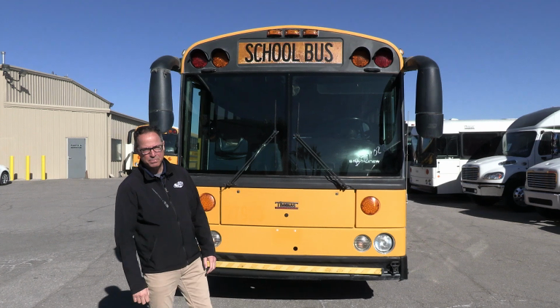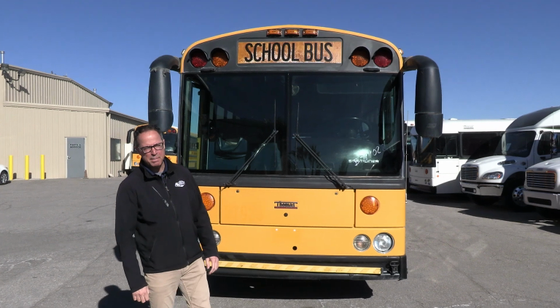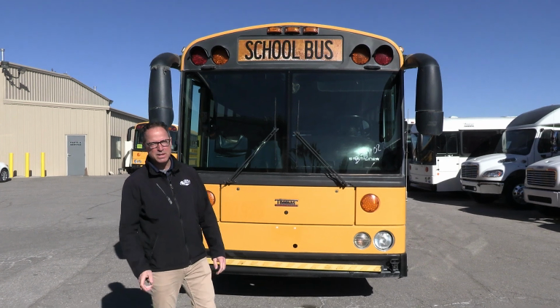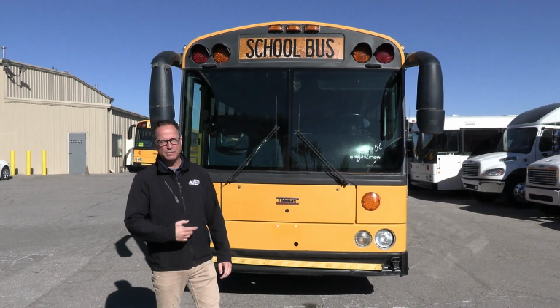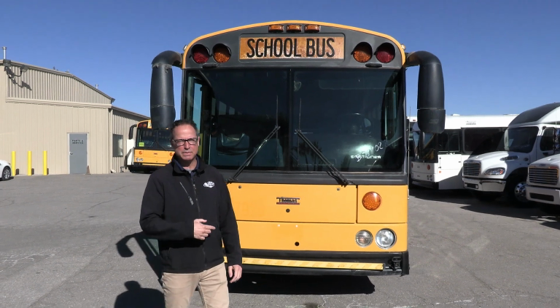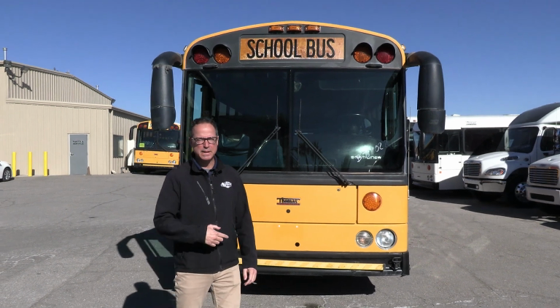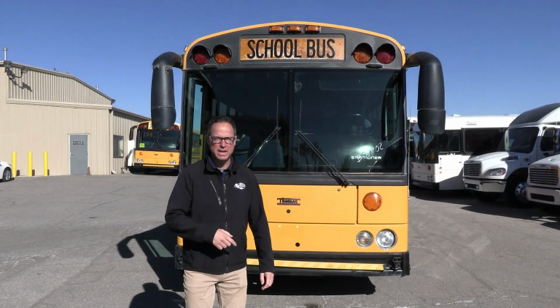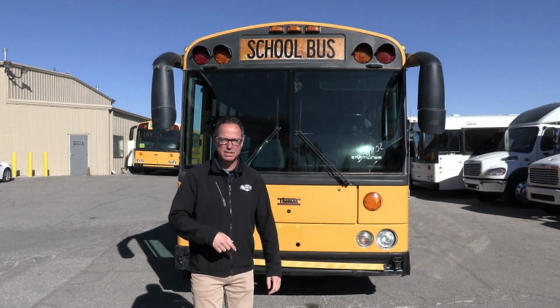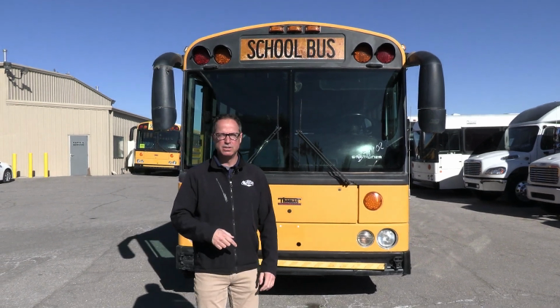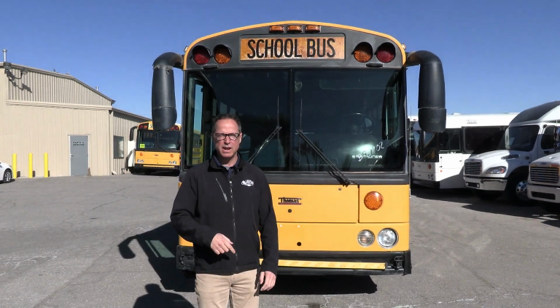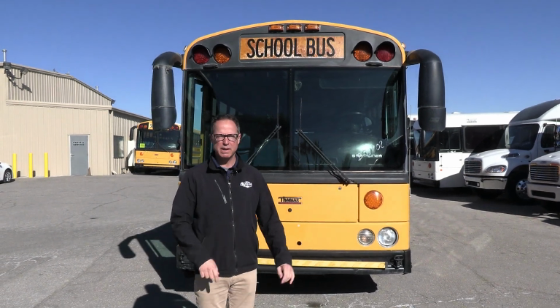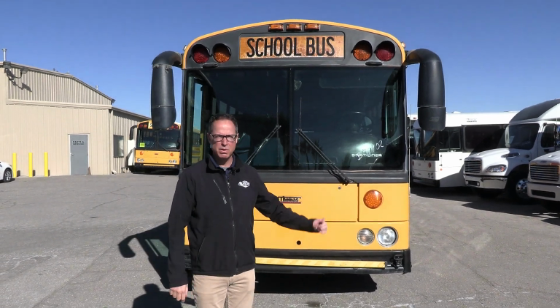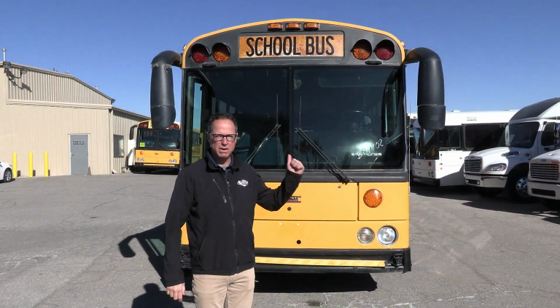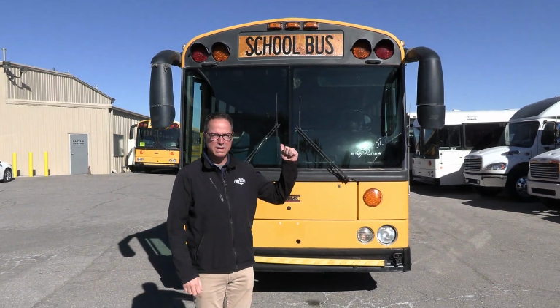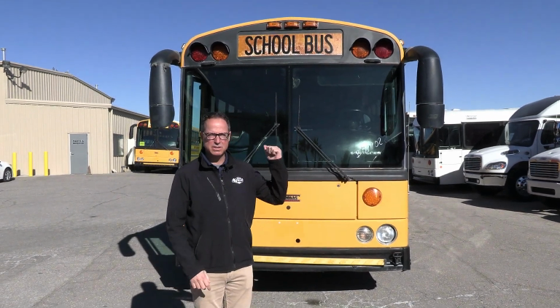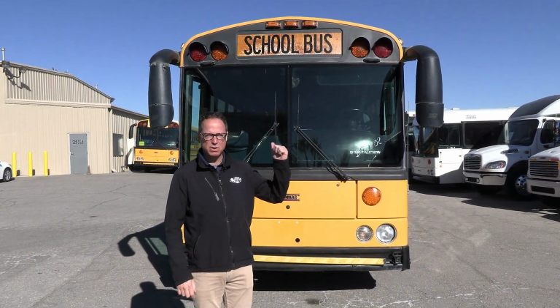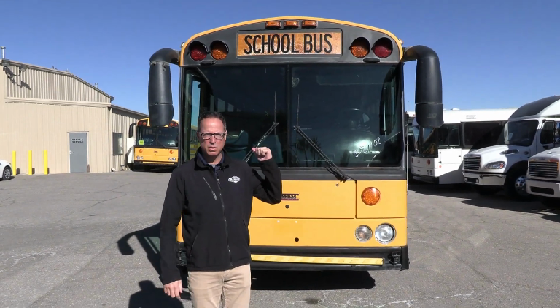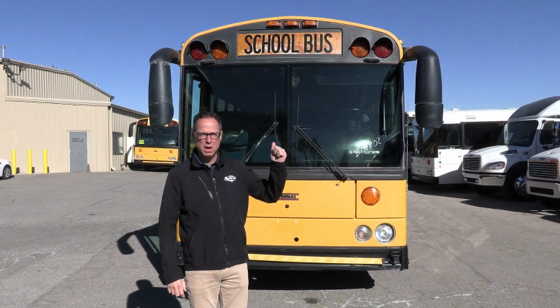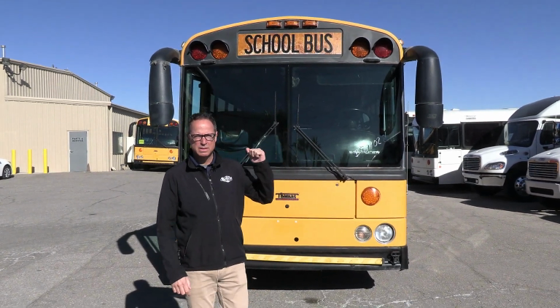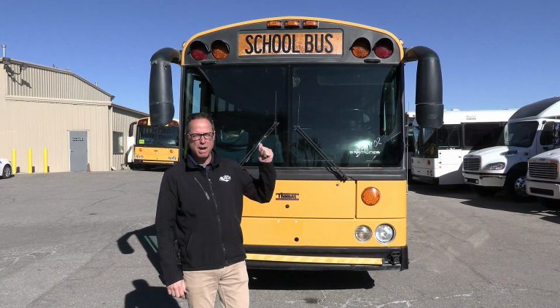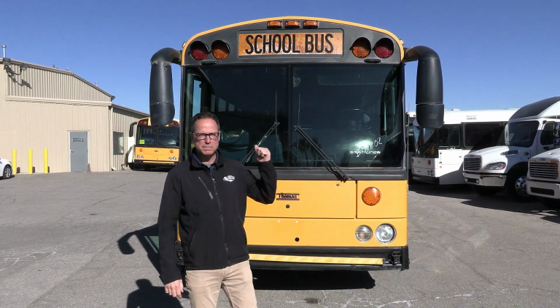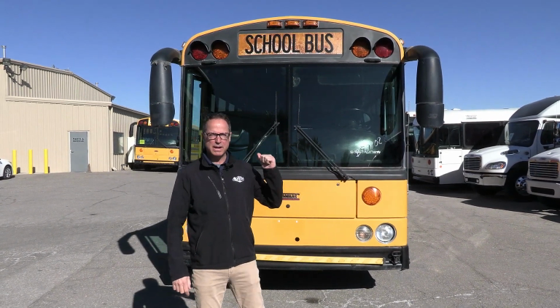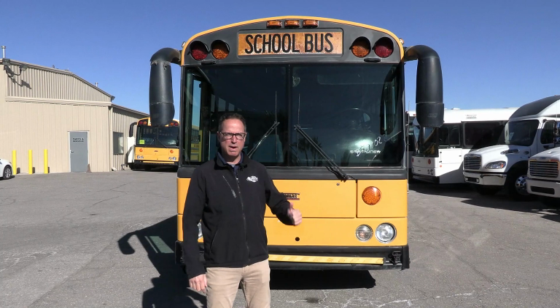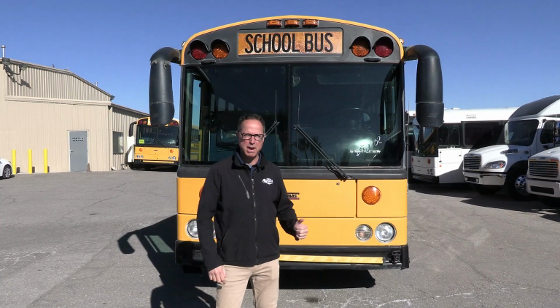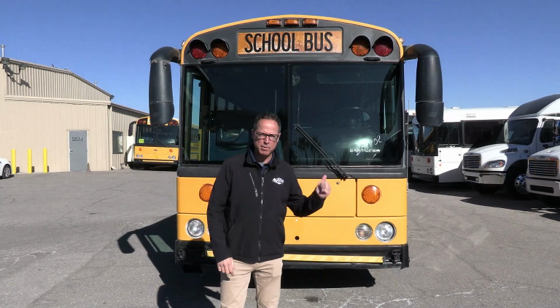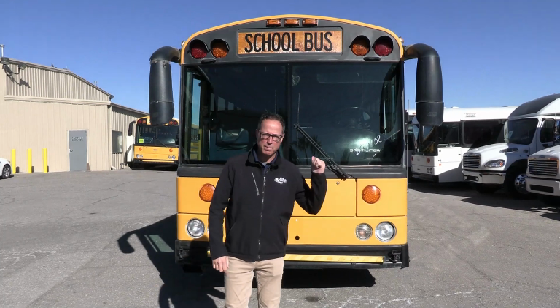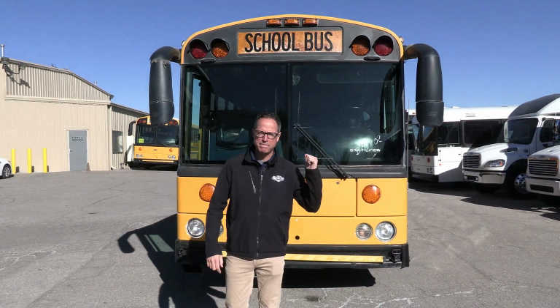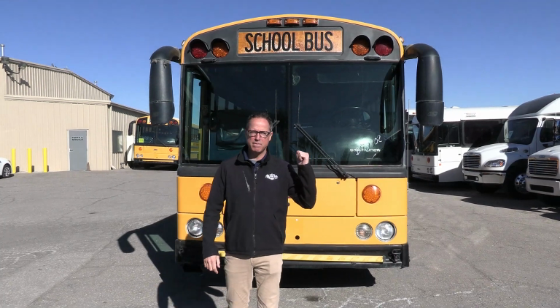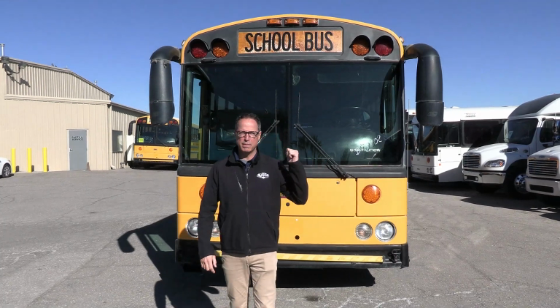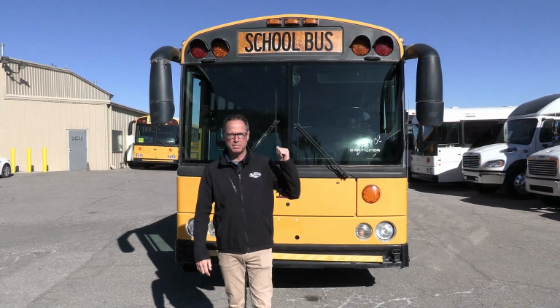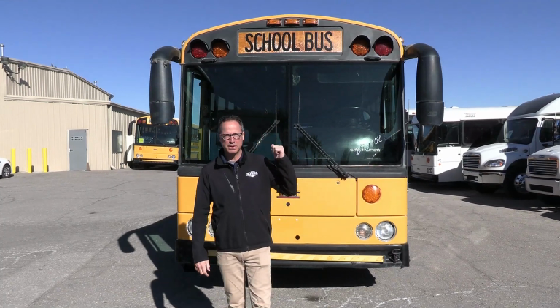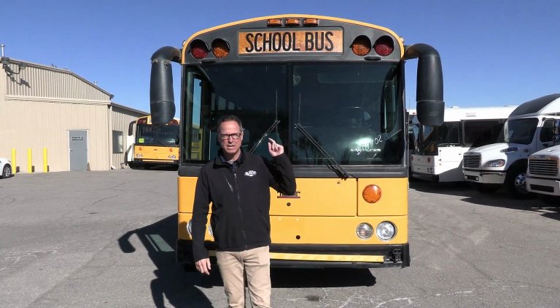Hey everybody, it's Las Vegas Bus Sales. Johnny Ringo here, excited to show you a Thomas bus right behind me — one of my favorite bus builders.